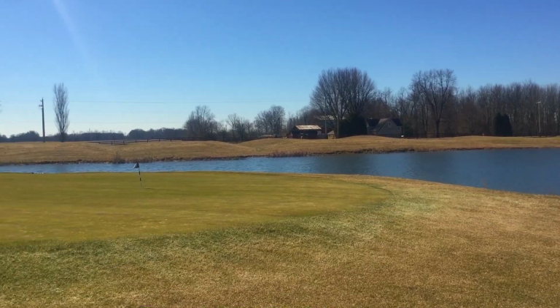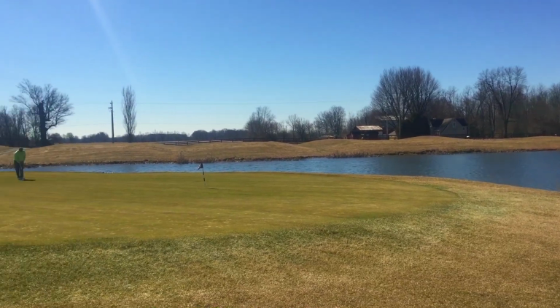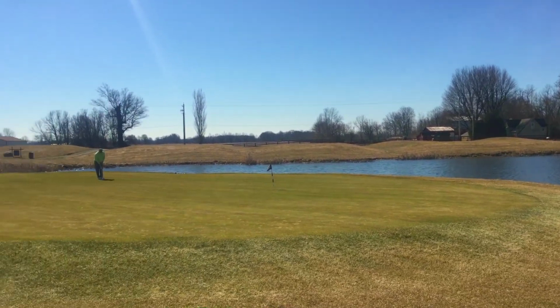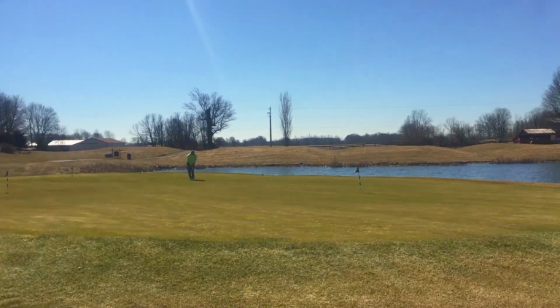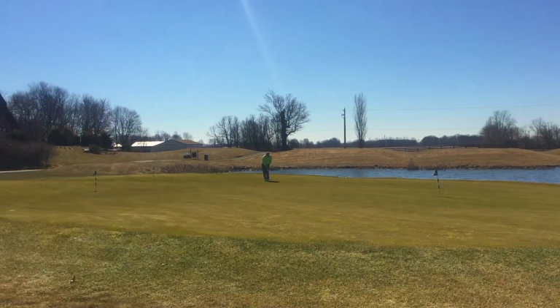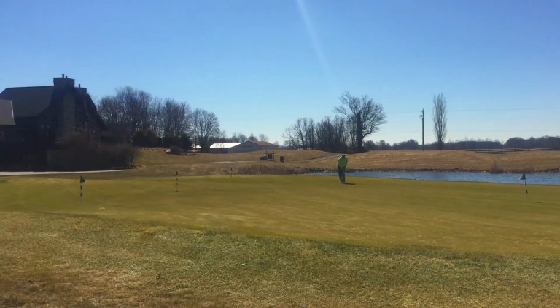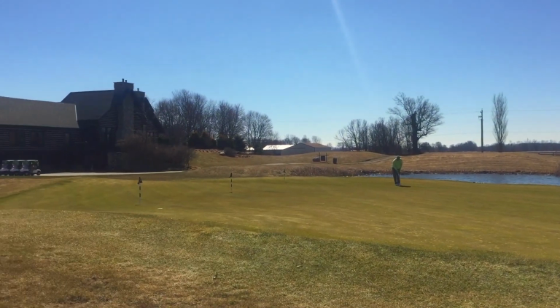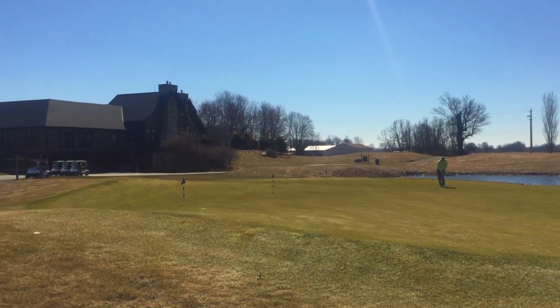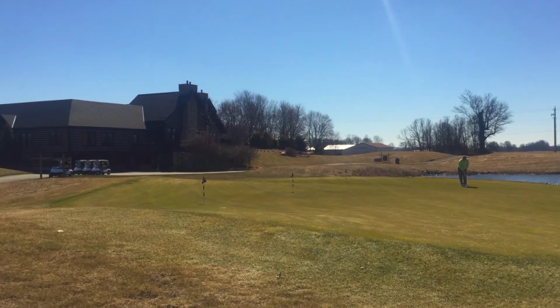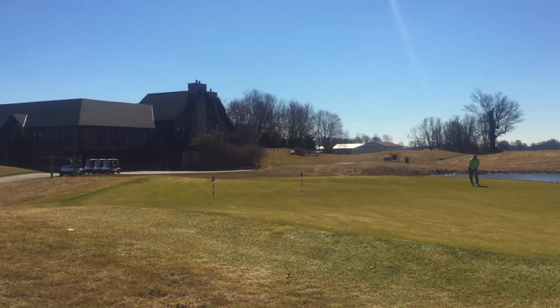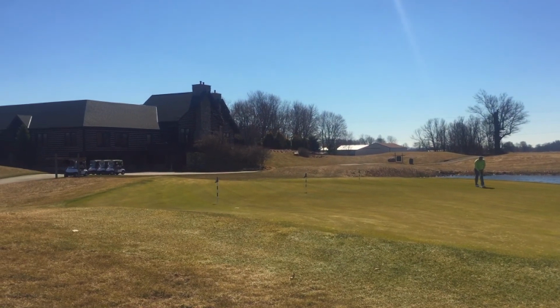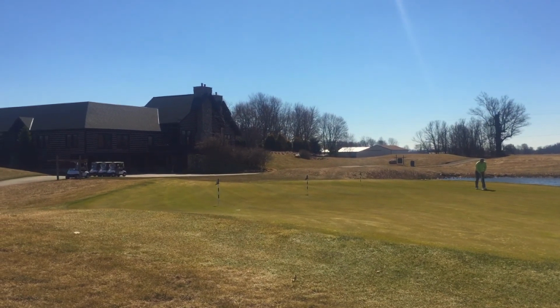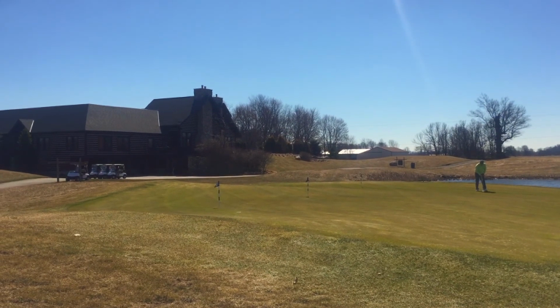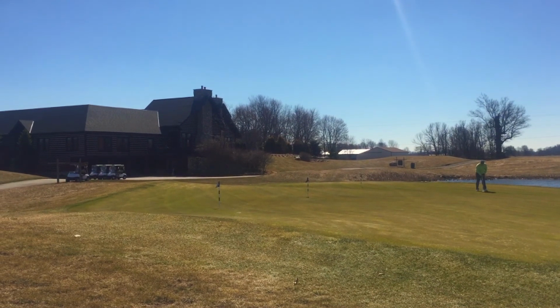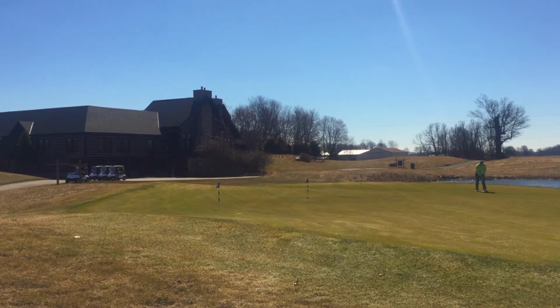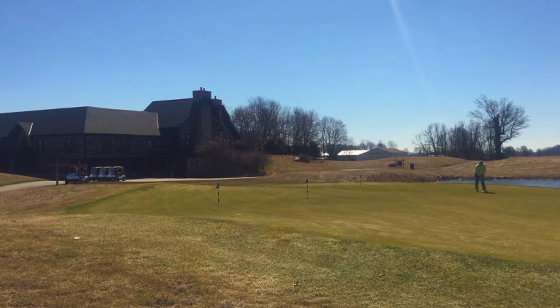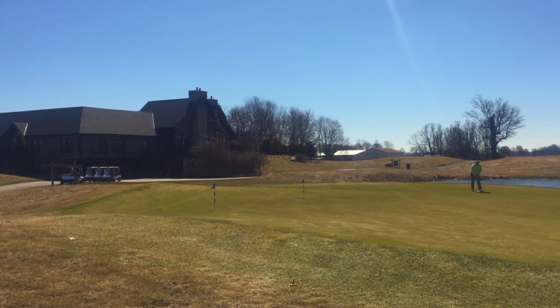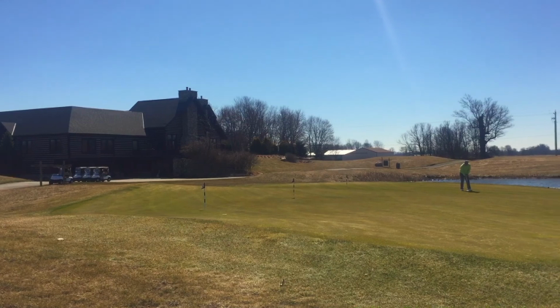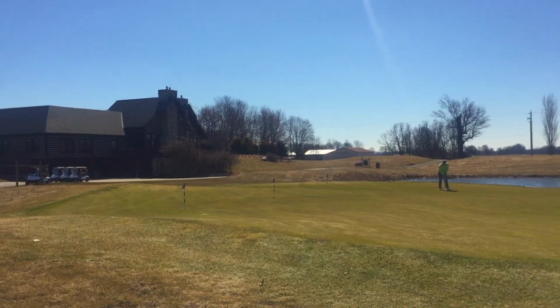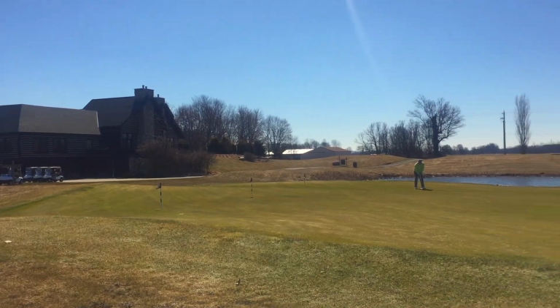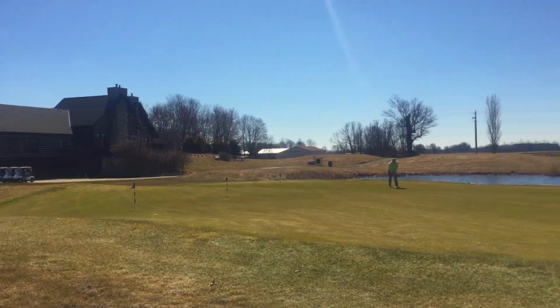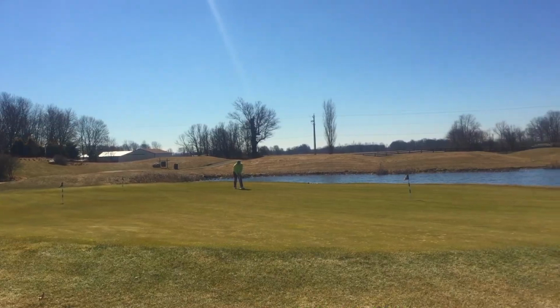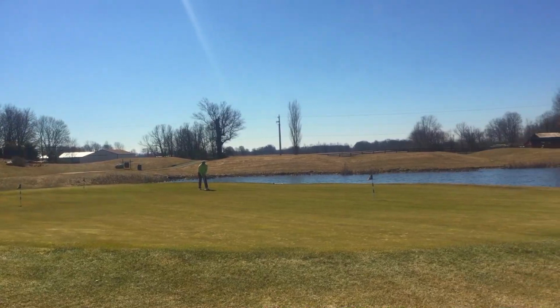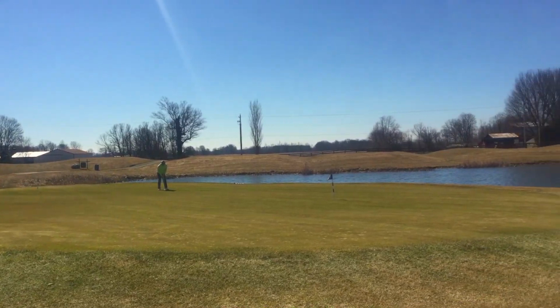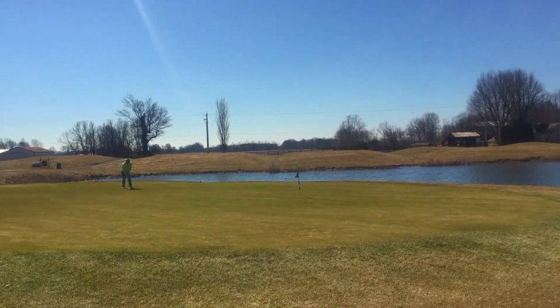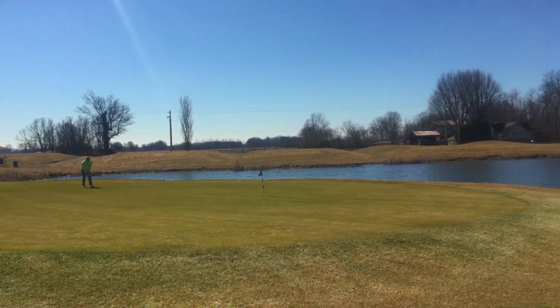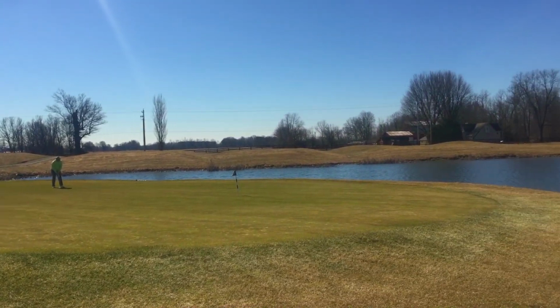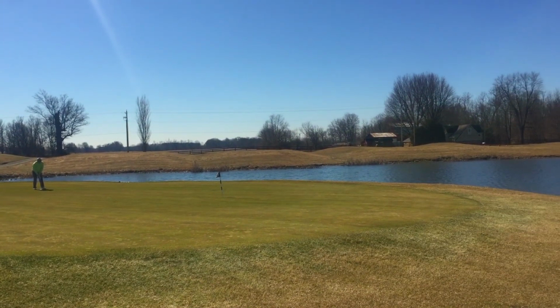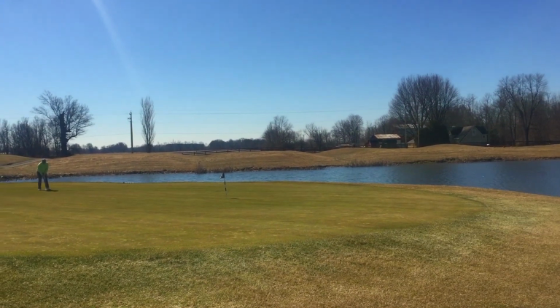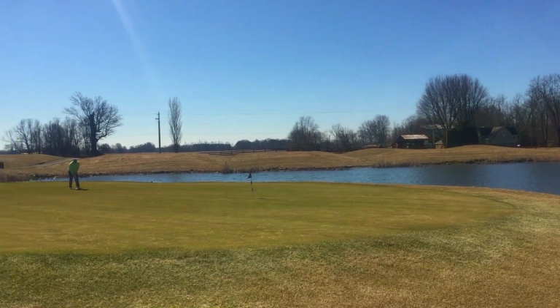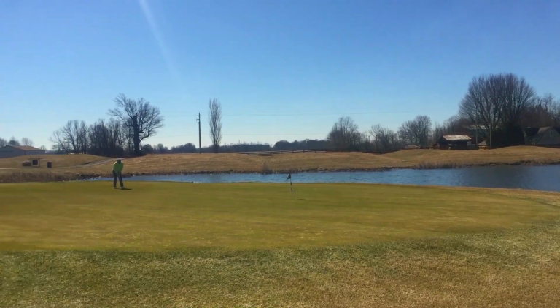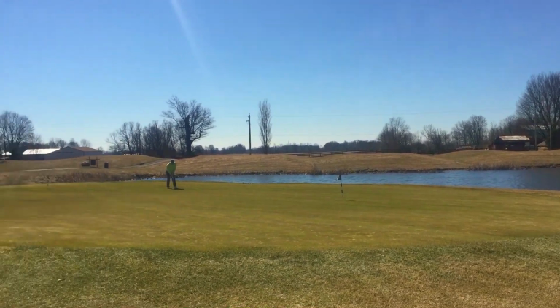First up we have the putting green here. It's a nice big putting green, it's got a lot of big general breaks into it. We'll see how fast it's running, so I'm going to practice some putting.